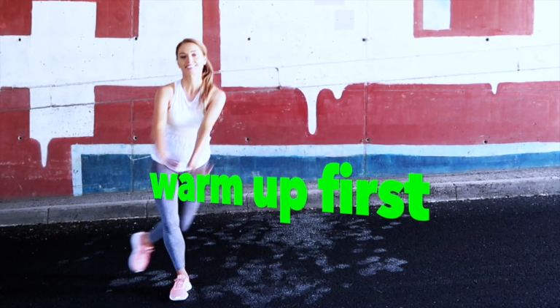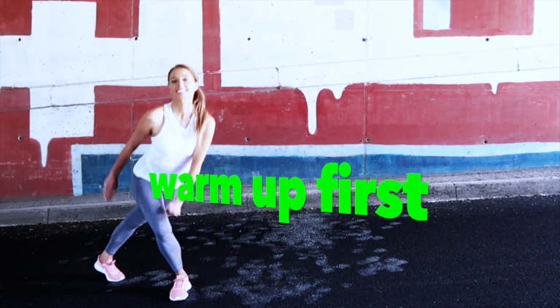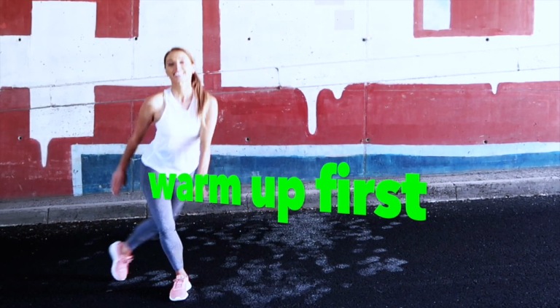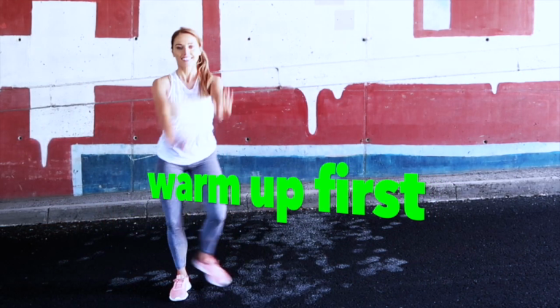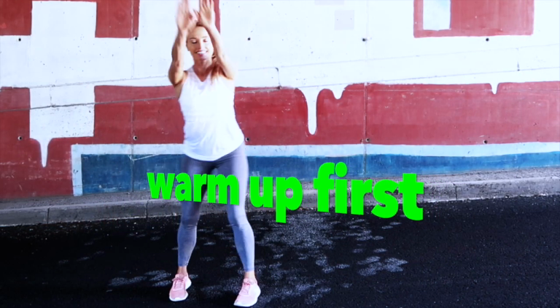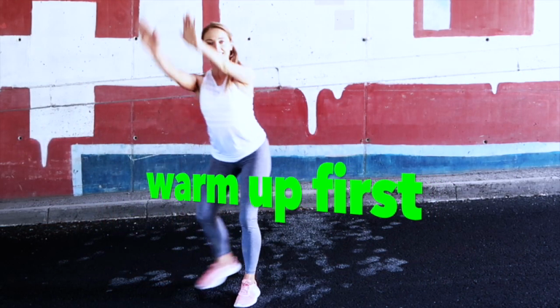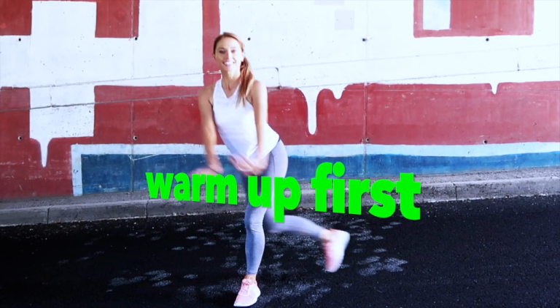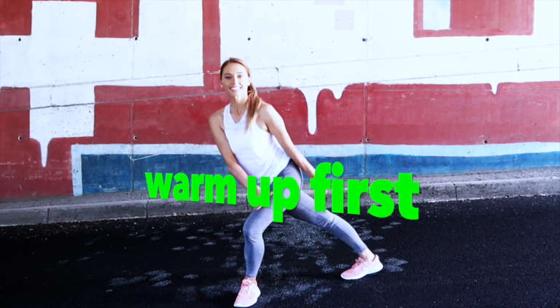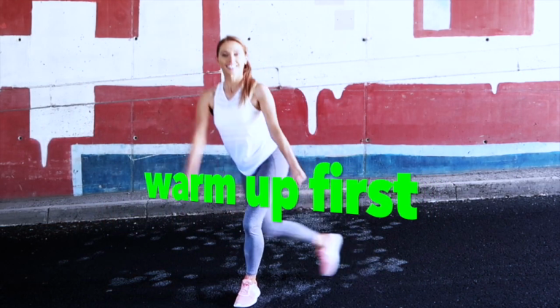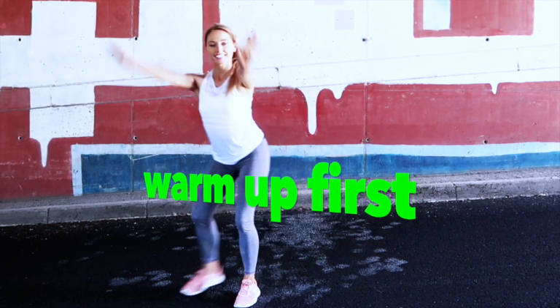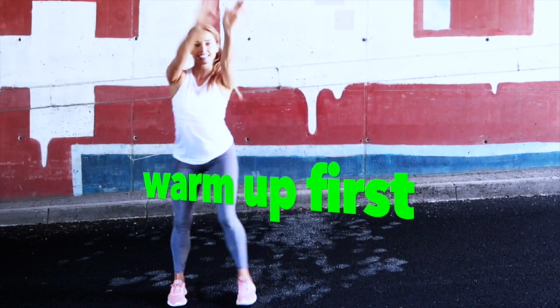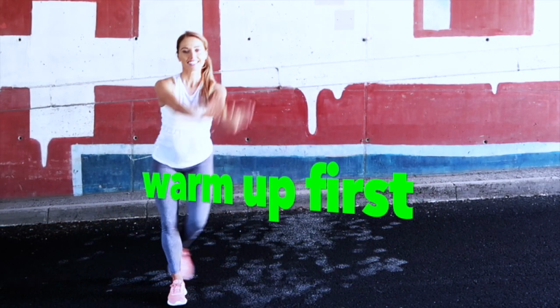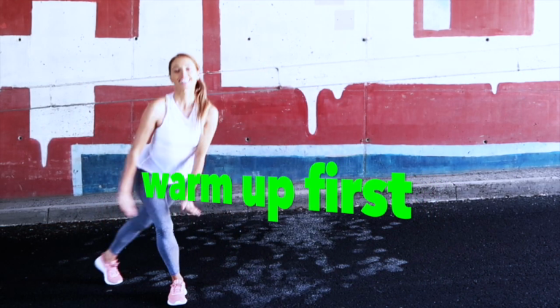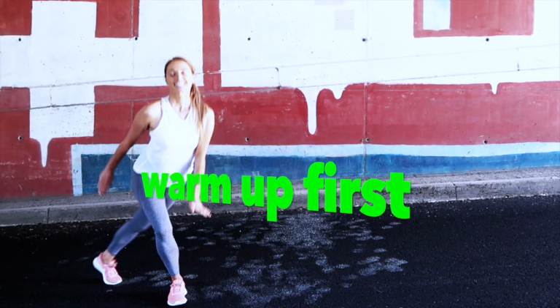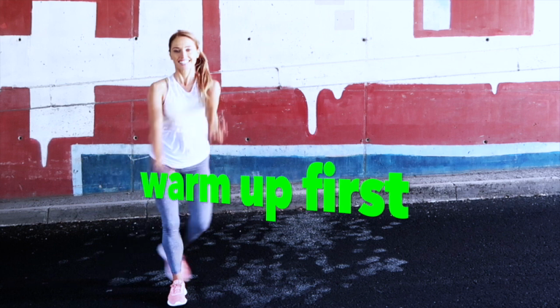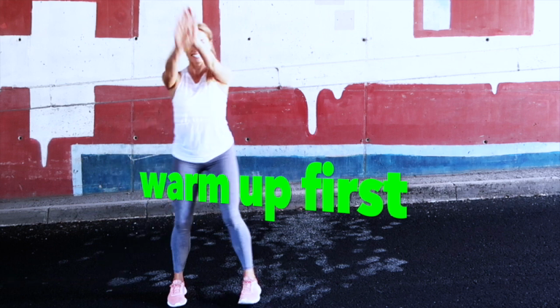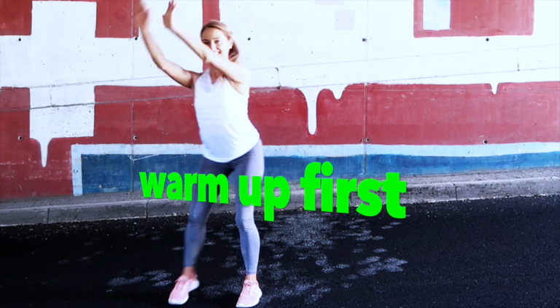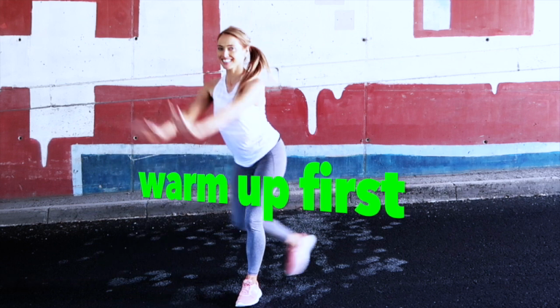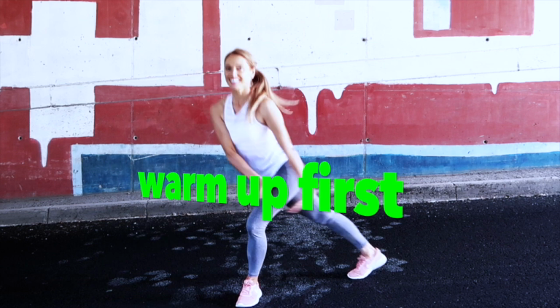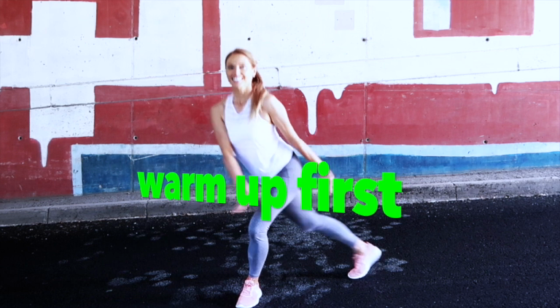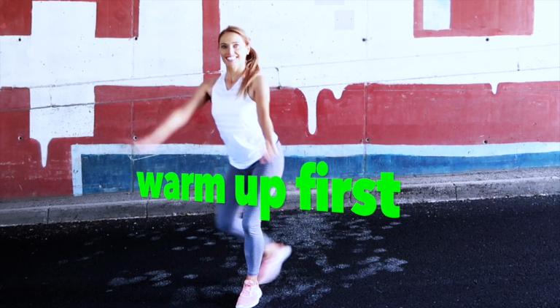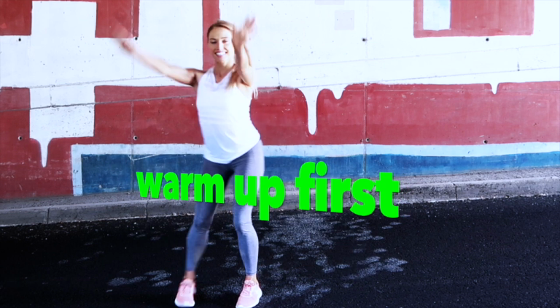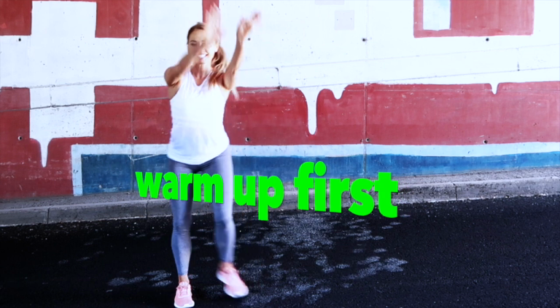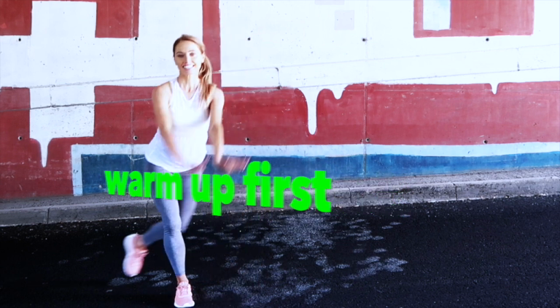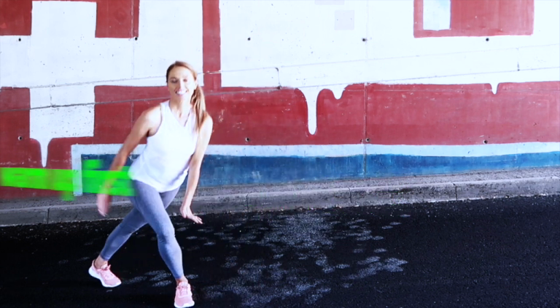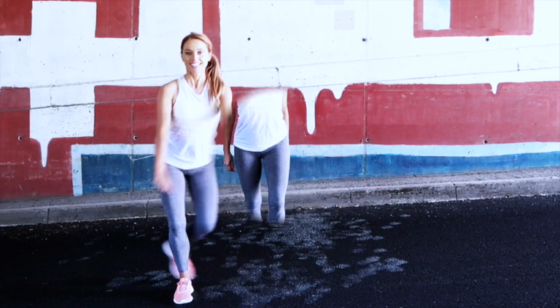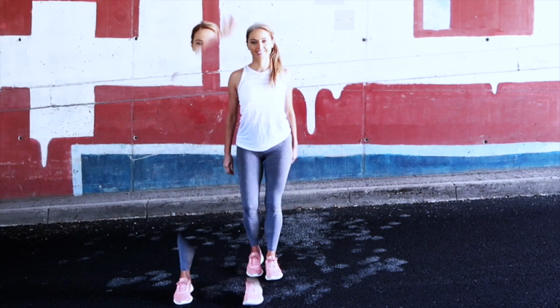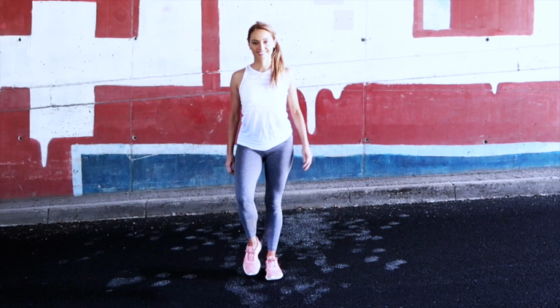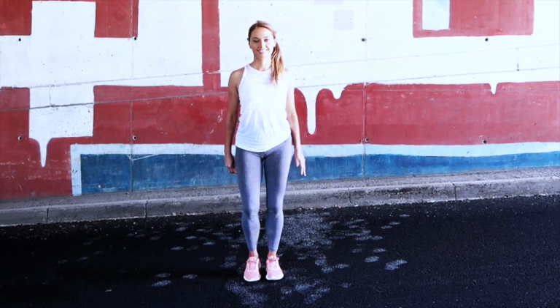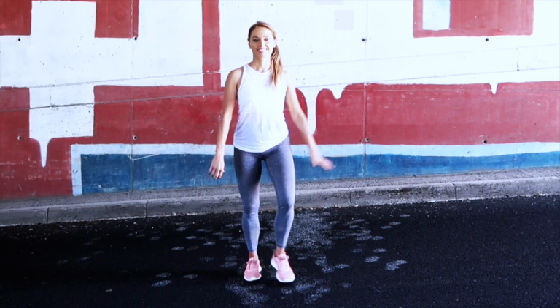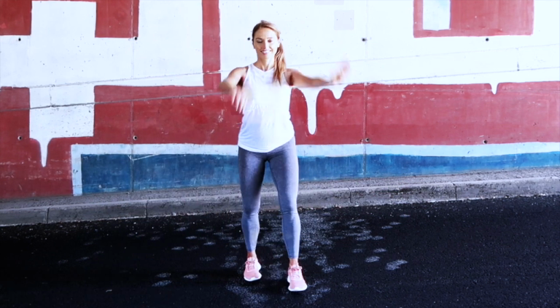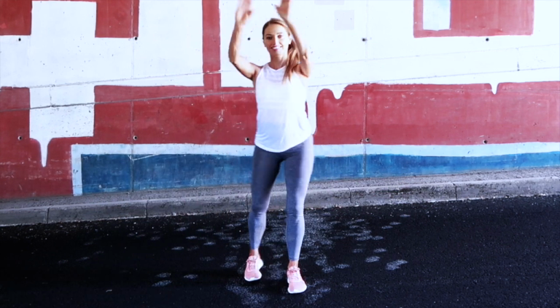If you haven't done a warm-up first, just press pause and march on the spot for one minute. If you're ready, let's get started.